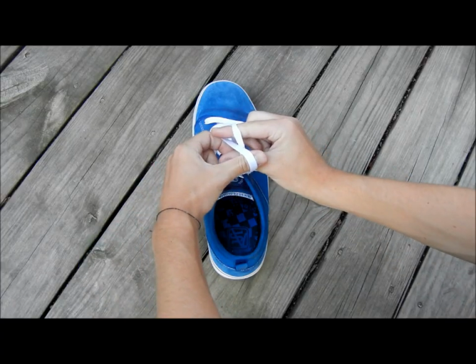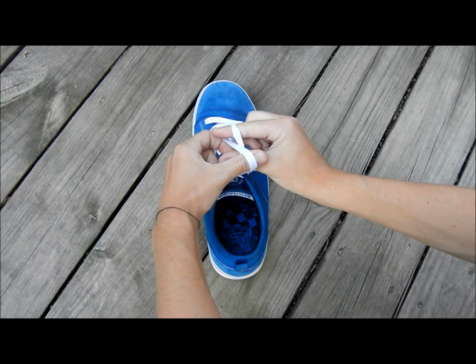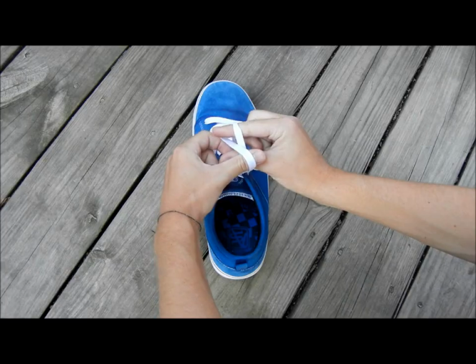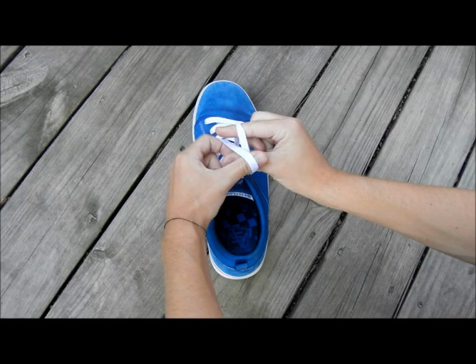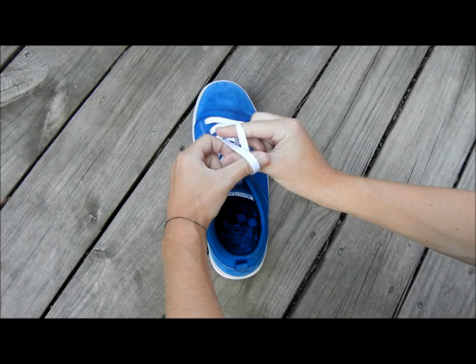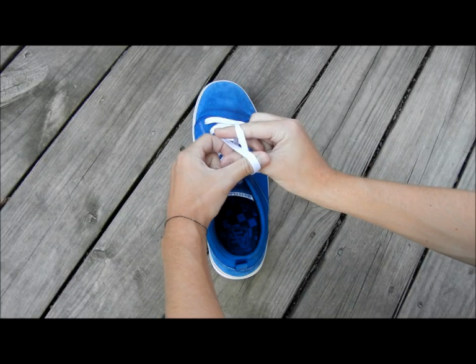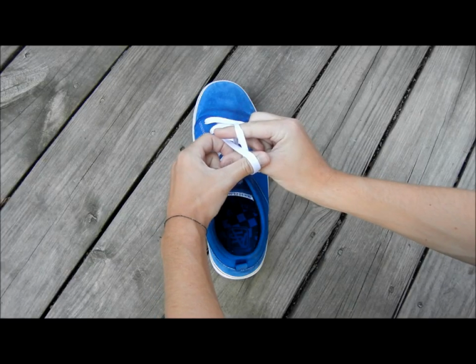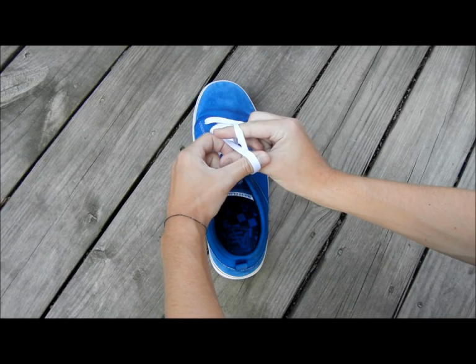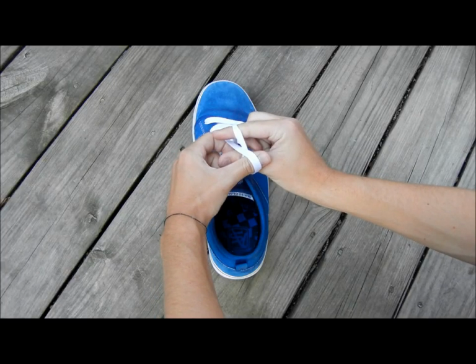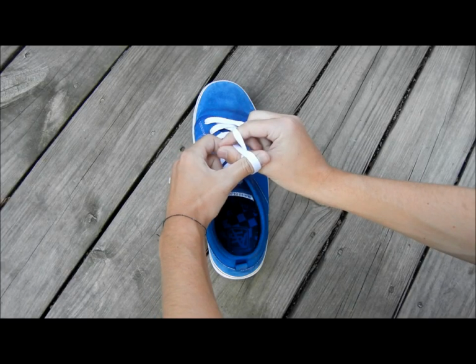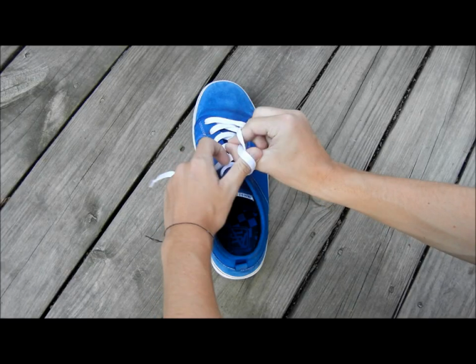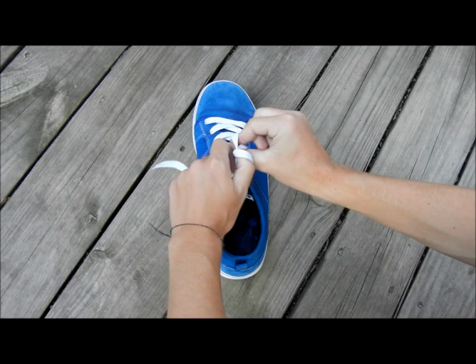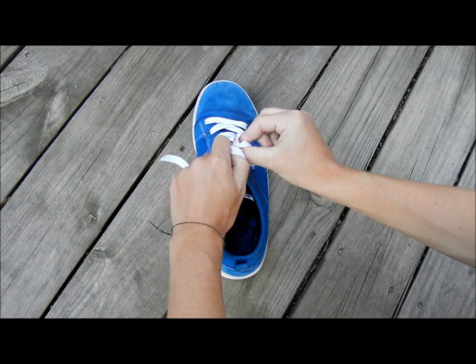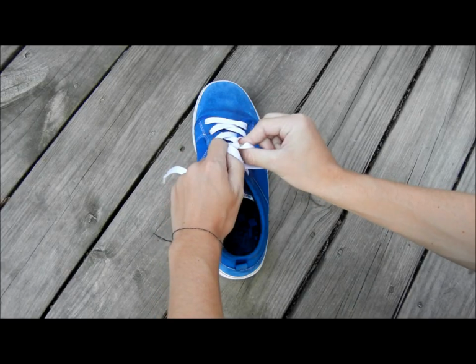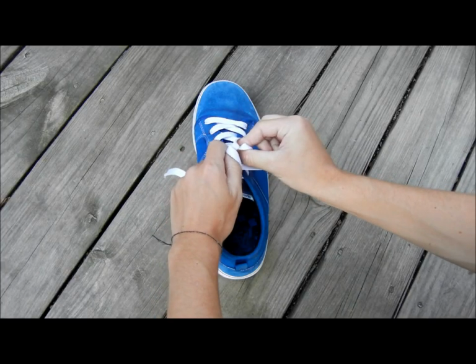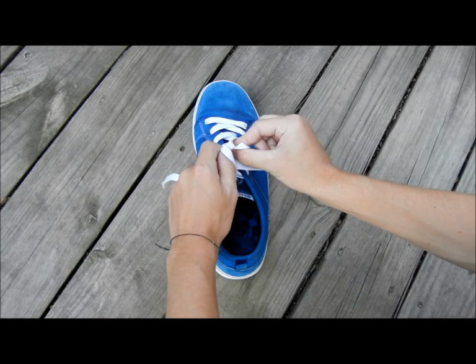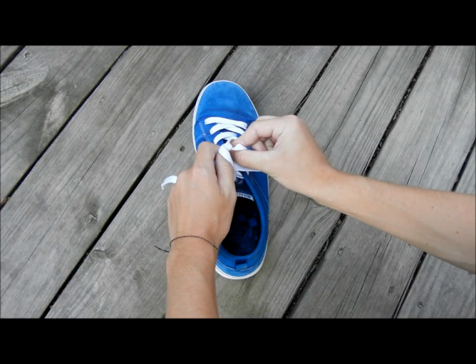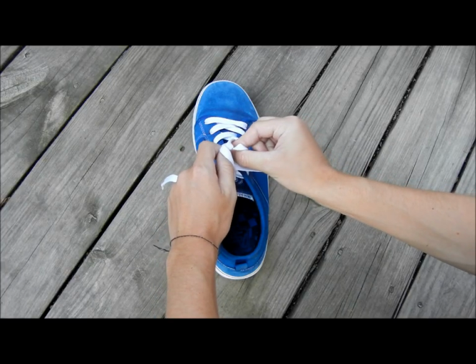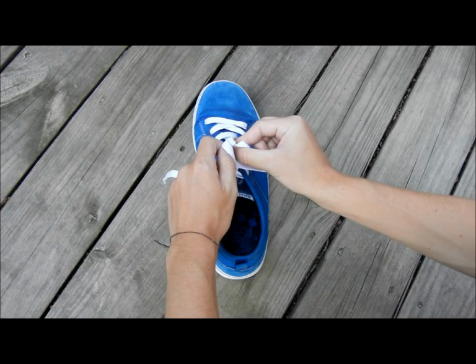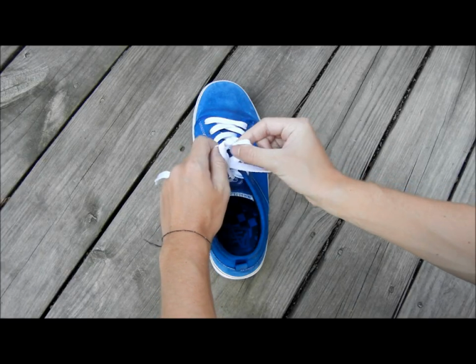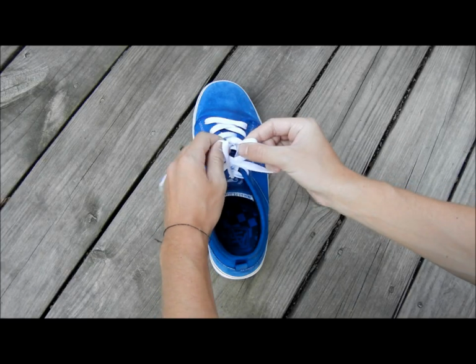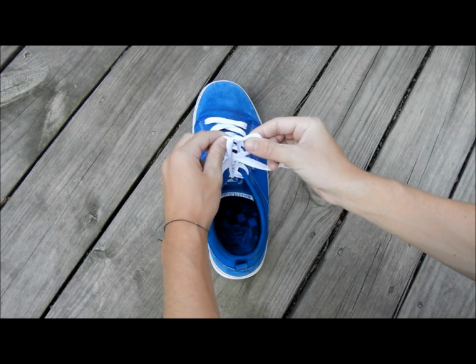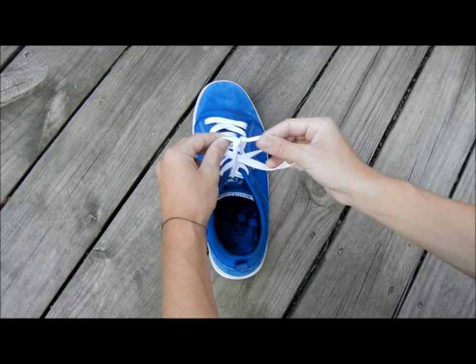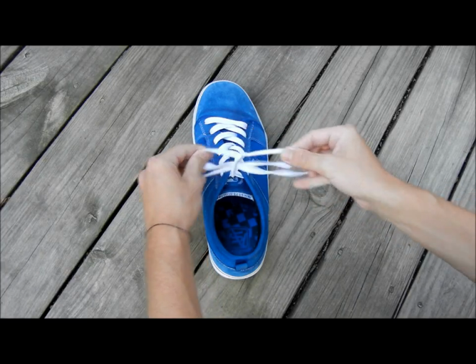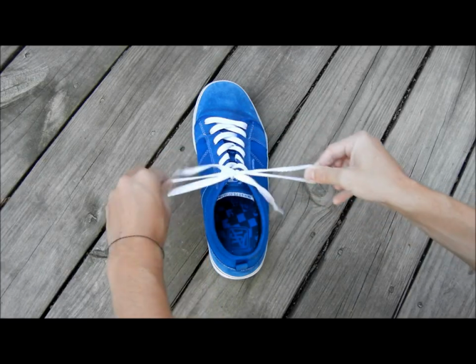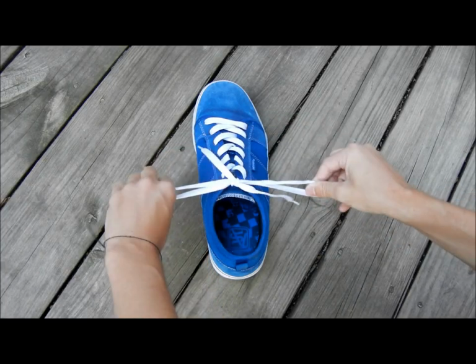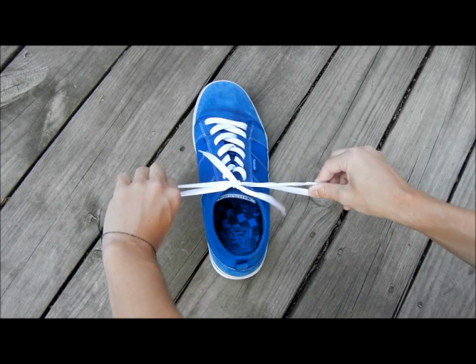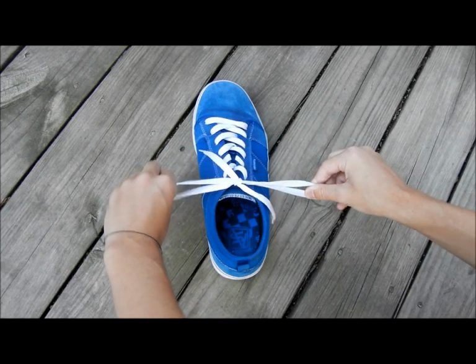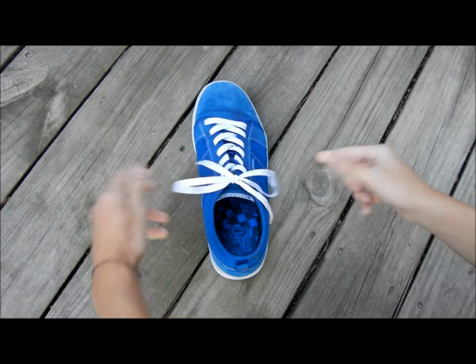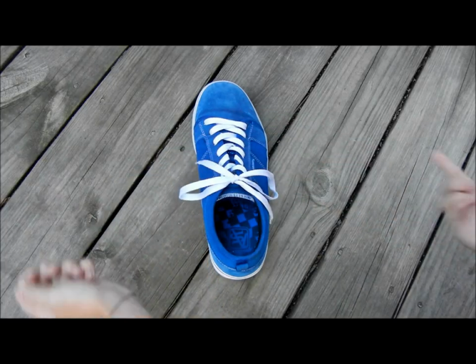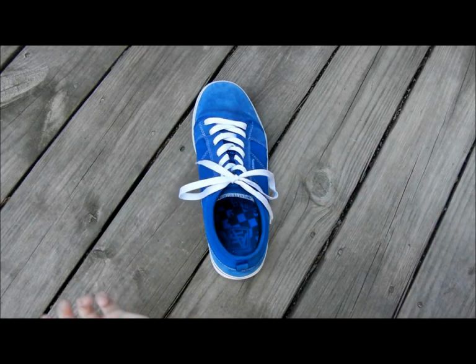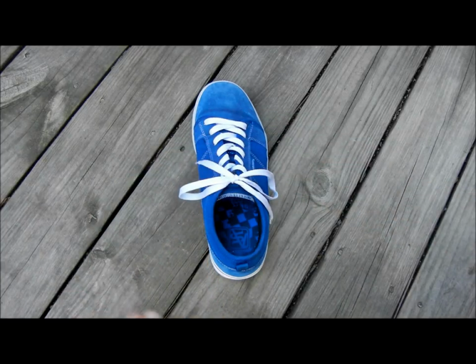And with your right hand, you grab the left string. With your left hand, grab the right string. And just pull it through. There you go.